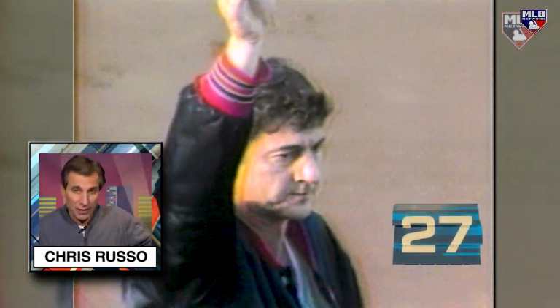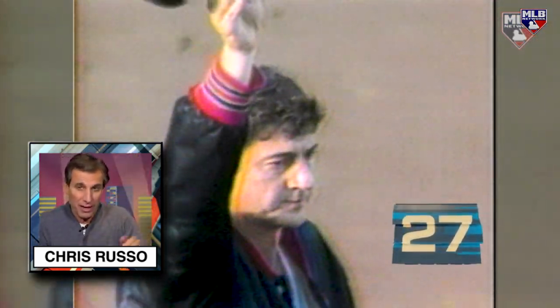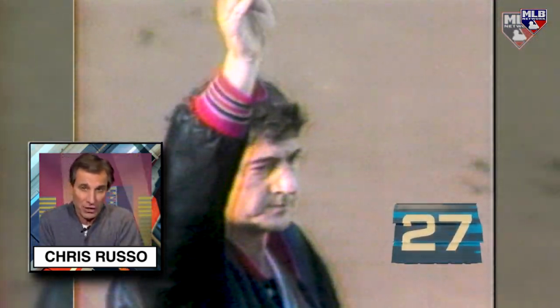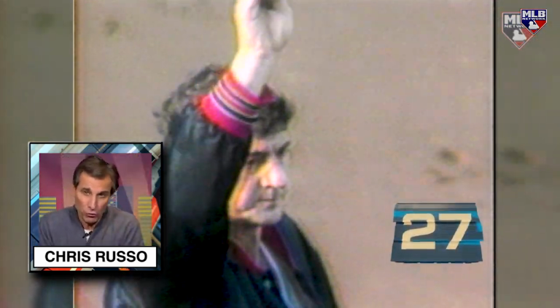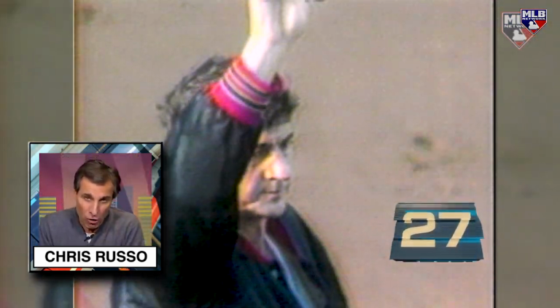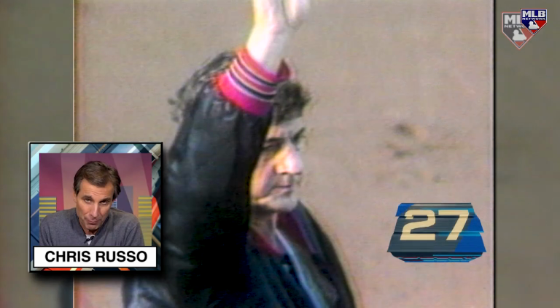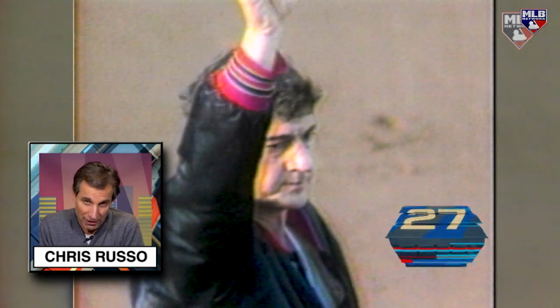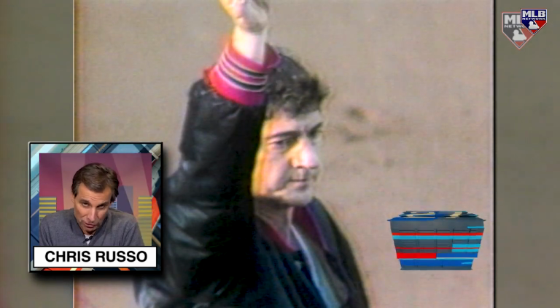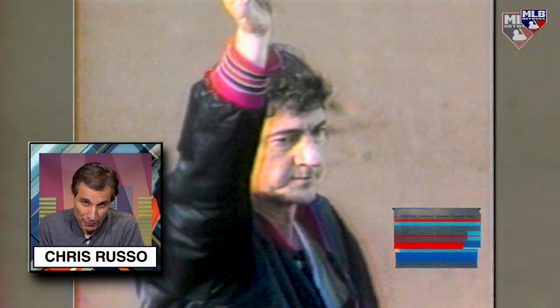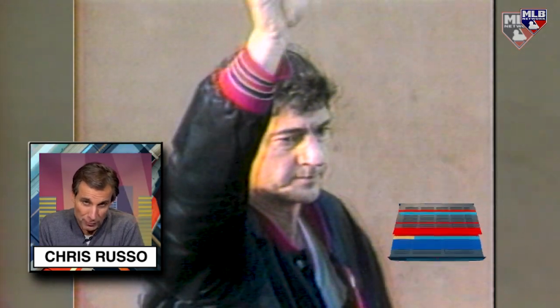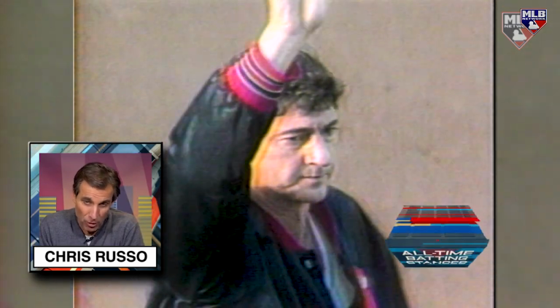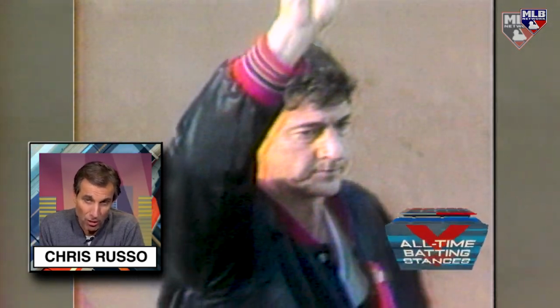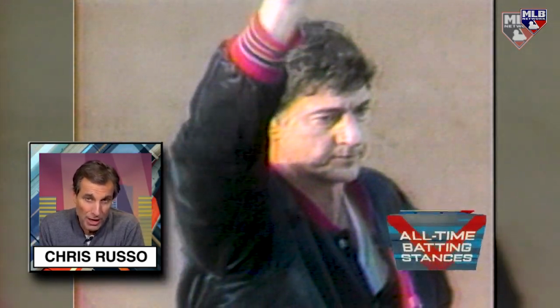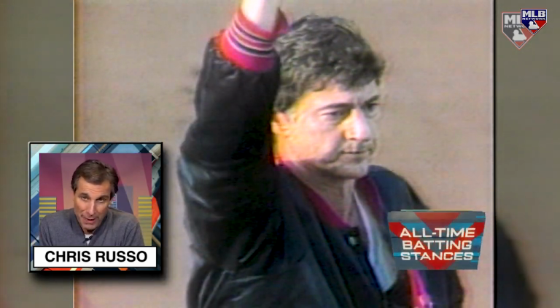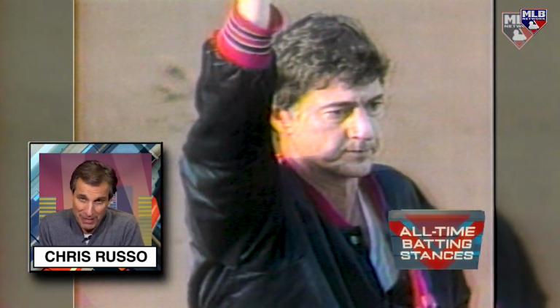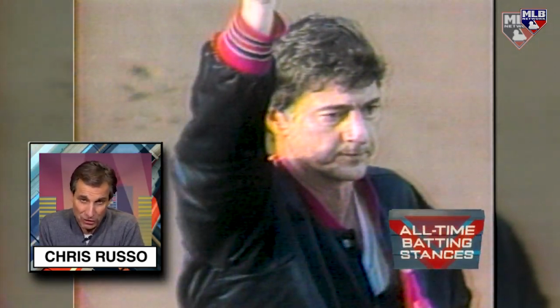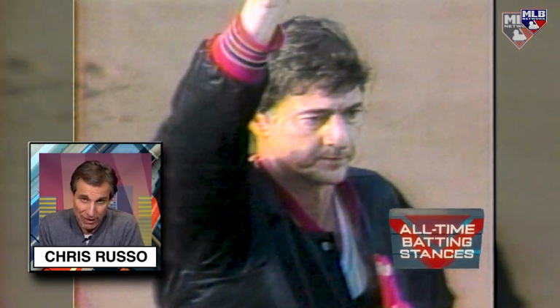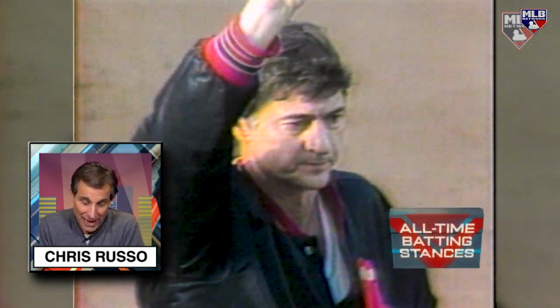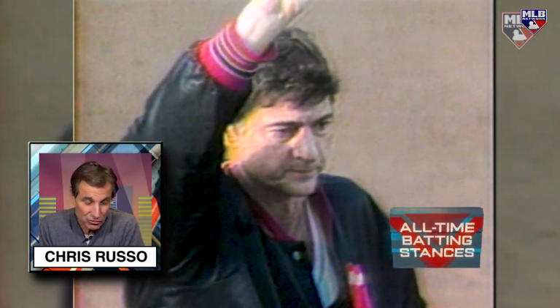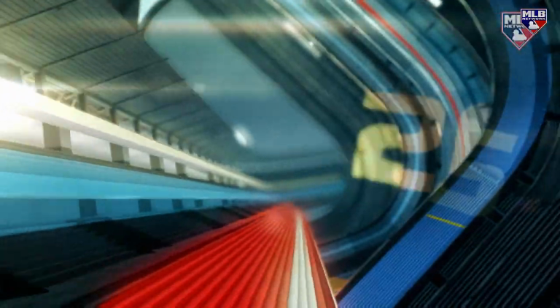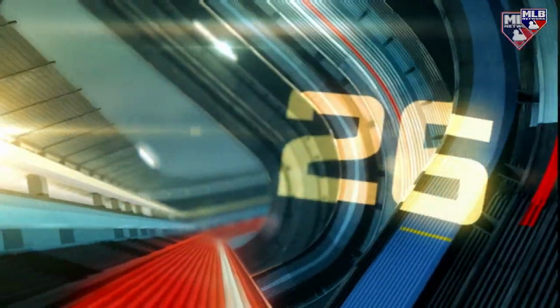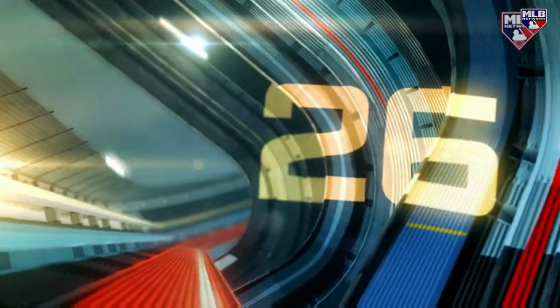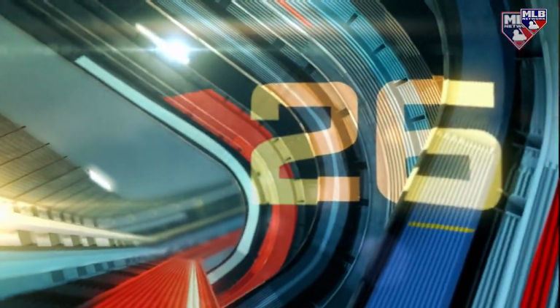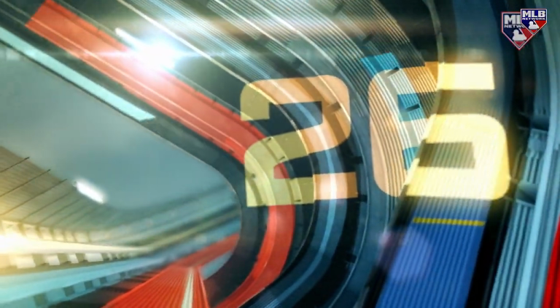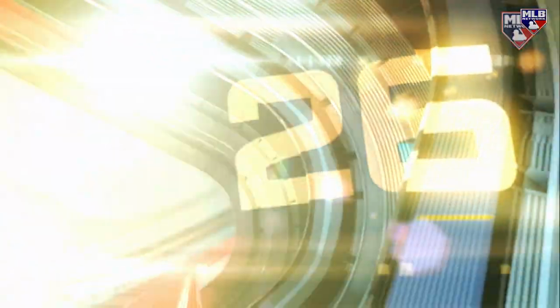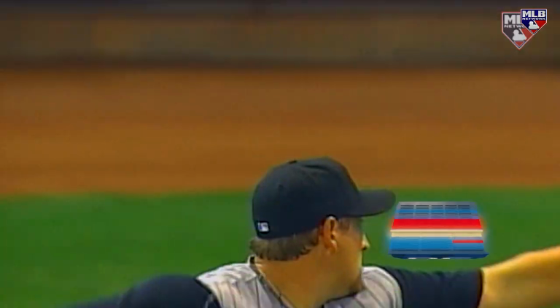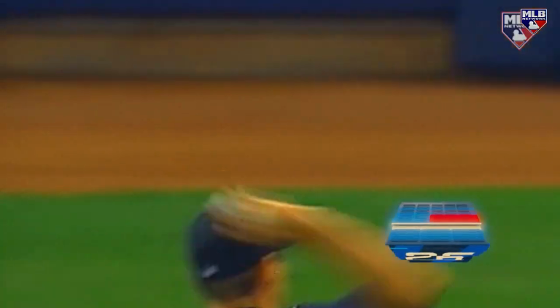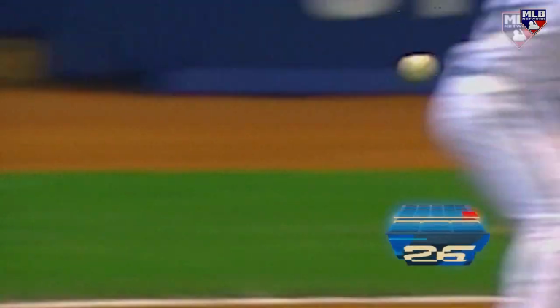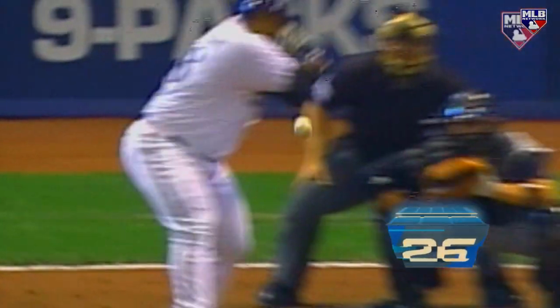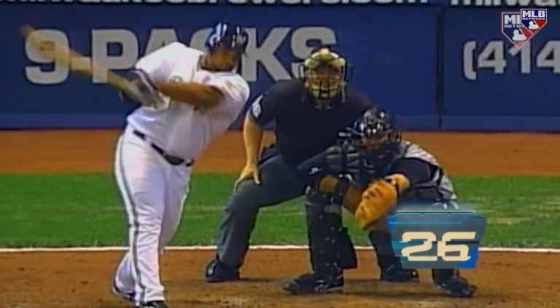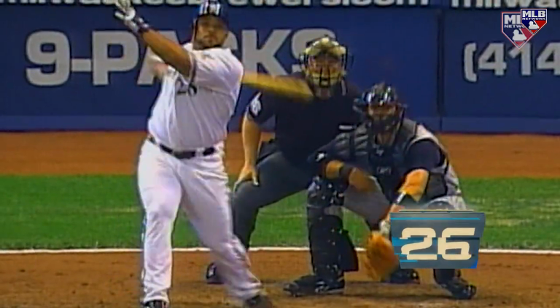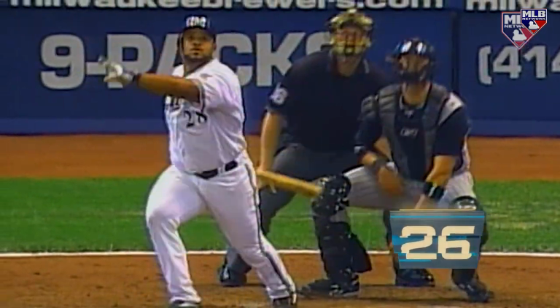Whether you hit right-handed or left-handed, kids my age — 55 and above, probably 60 — they all emulated Yastrzemski with the bat held high. Everyone I knew growing up playing little league baseball emulated the great Yaz.